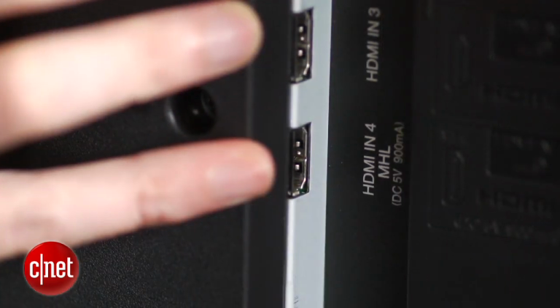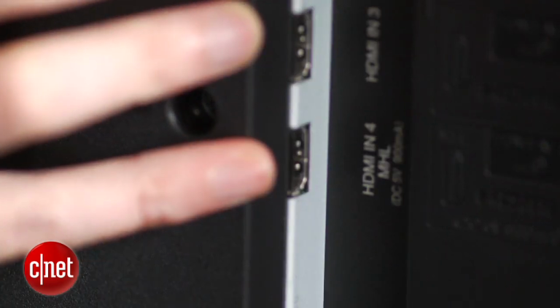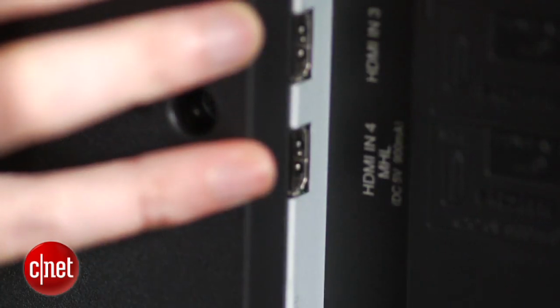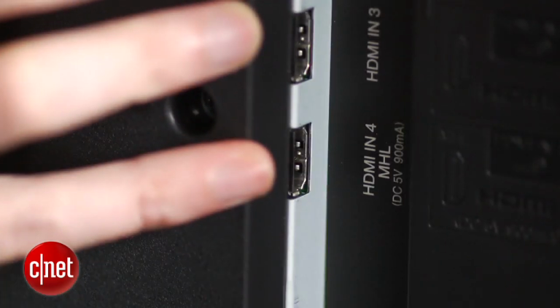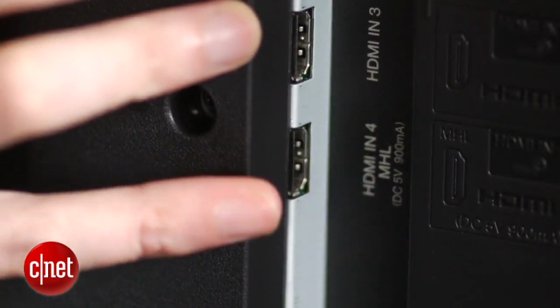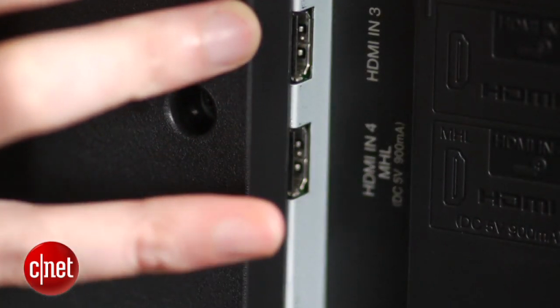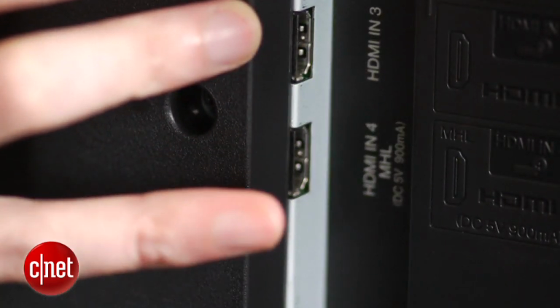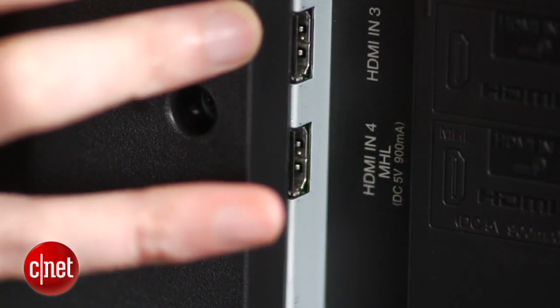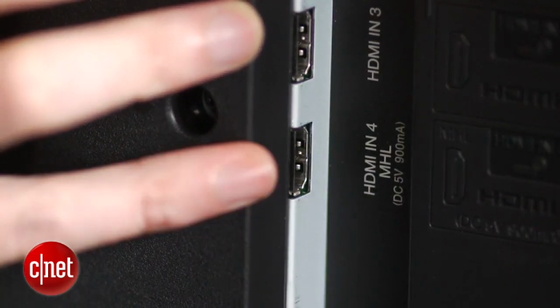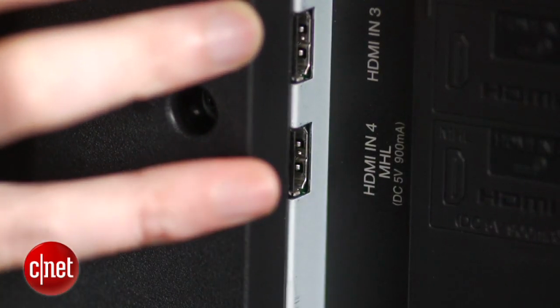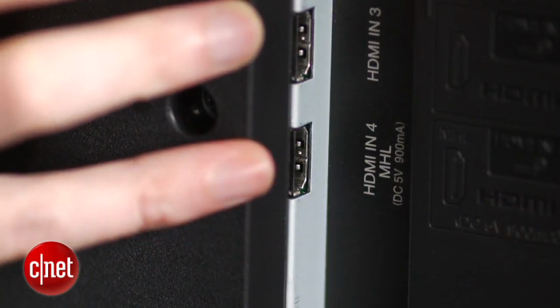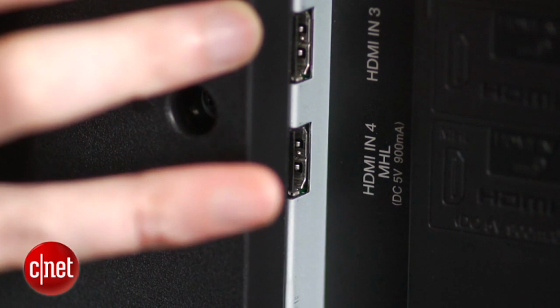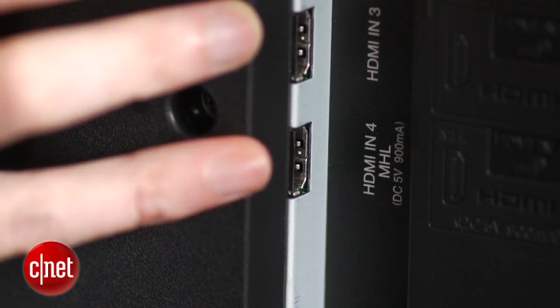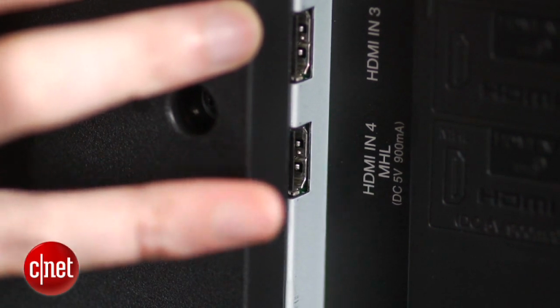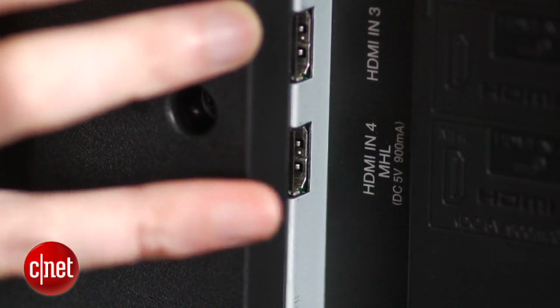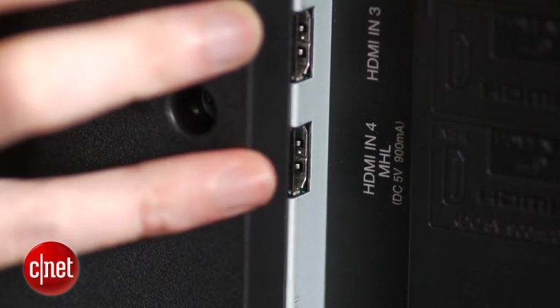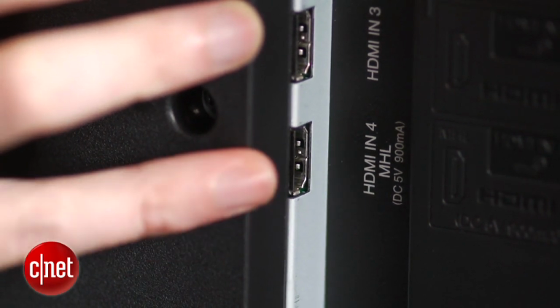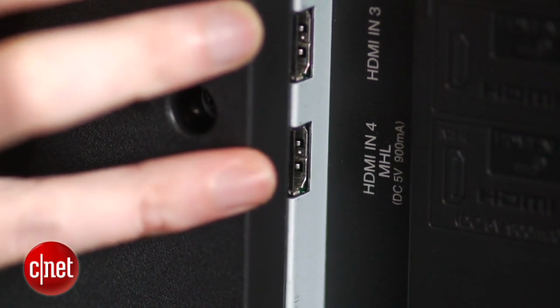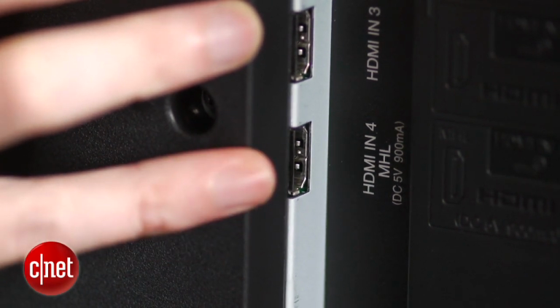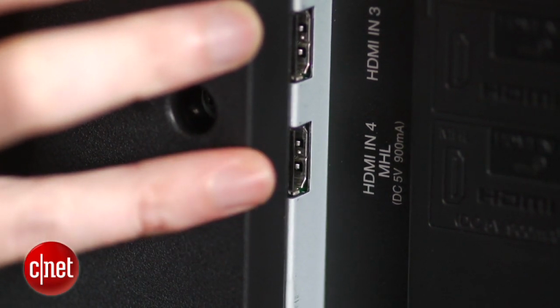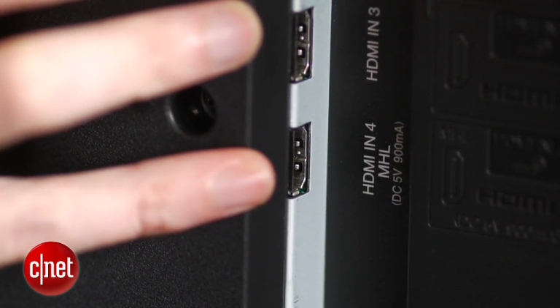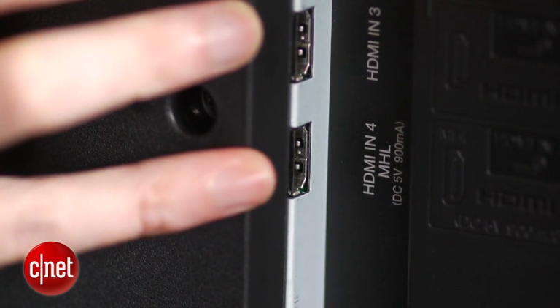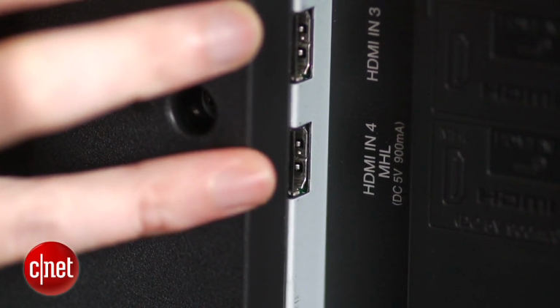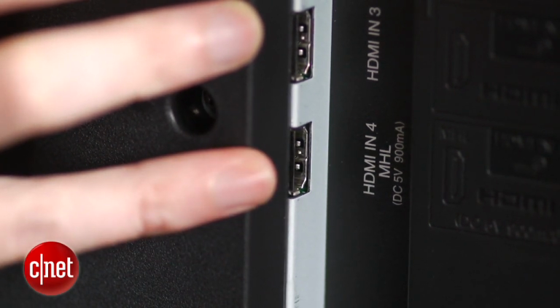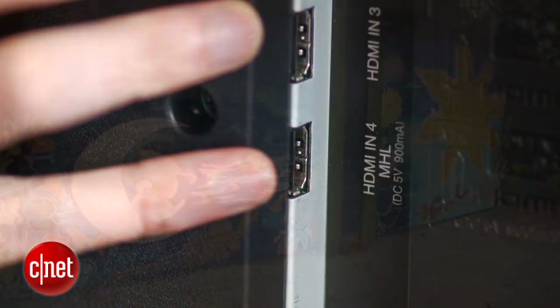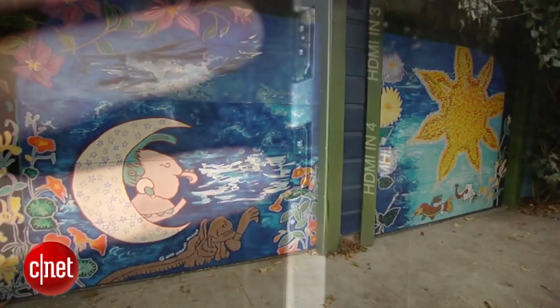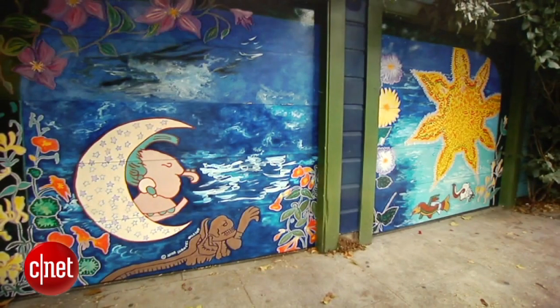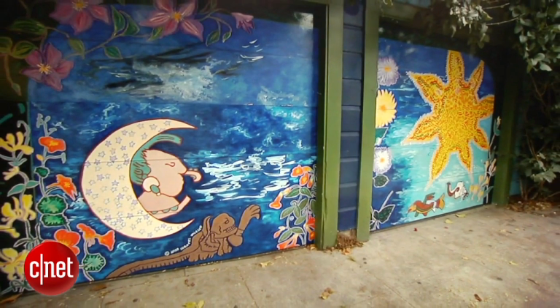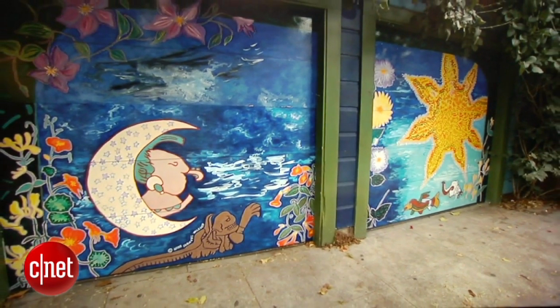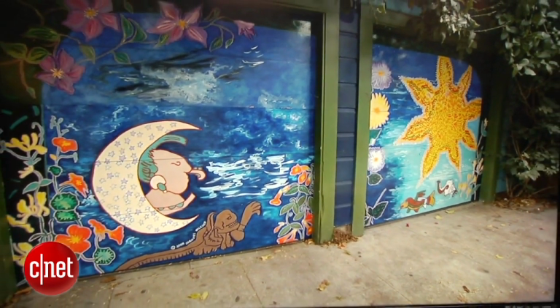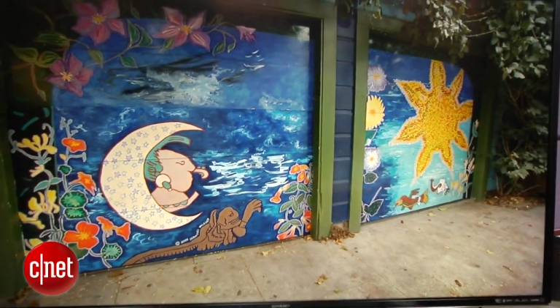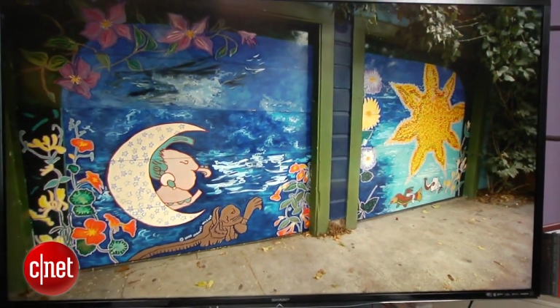MHL lets you control and charge a connected smartphone, or use the Roku Streaming Stick for plug and play smart TV.